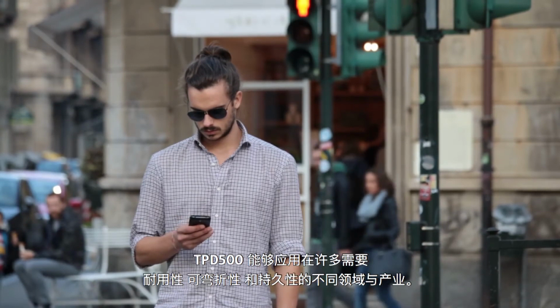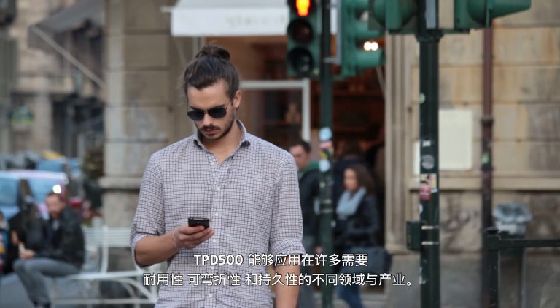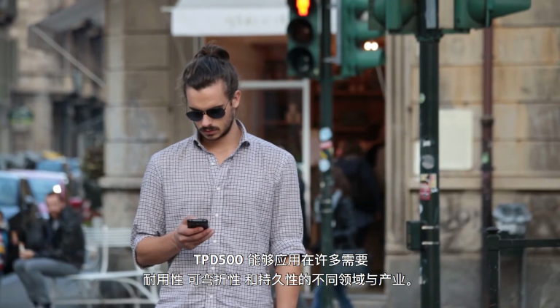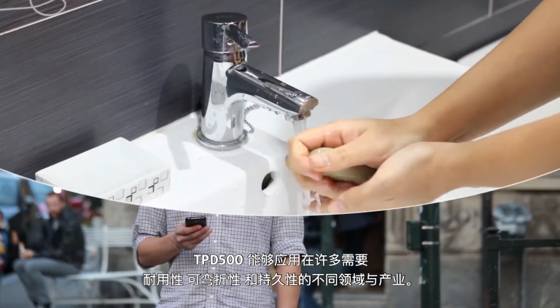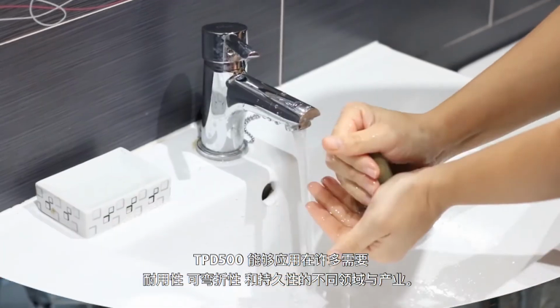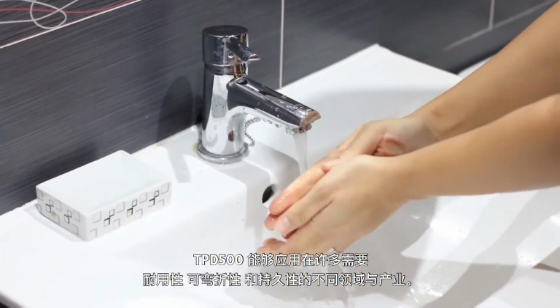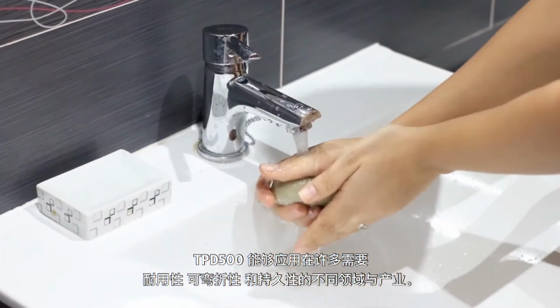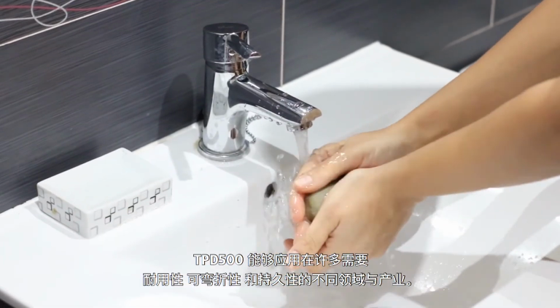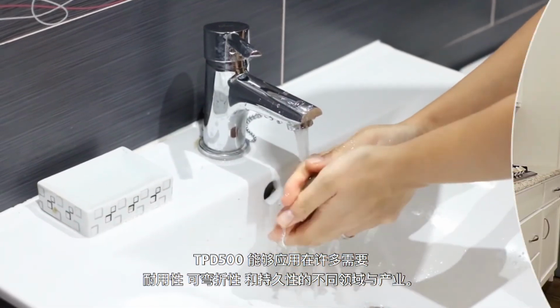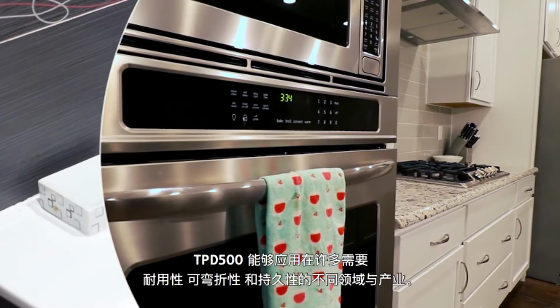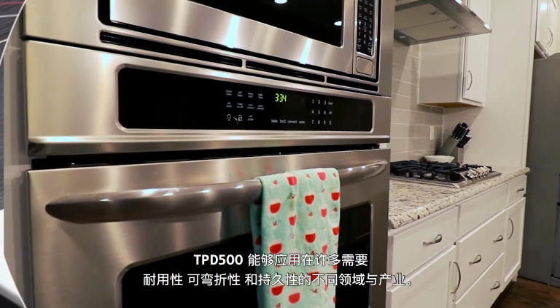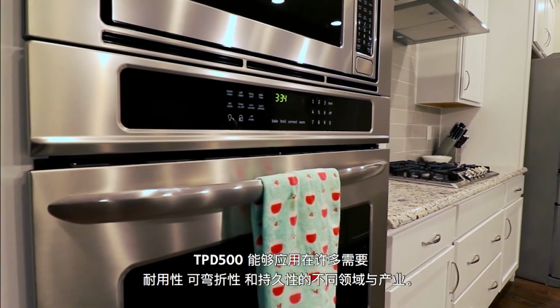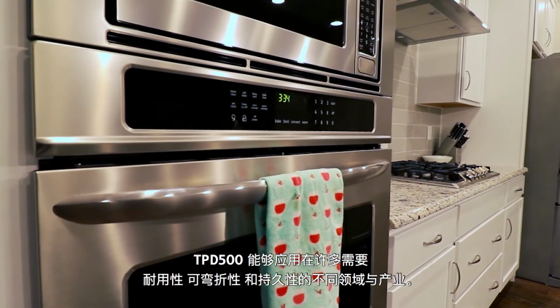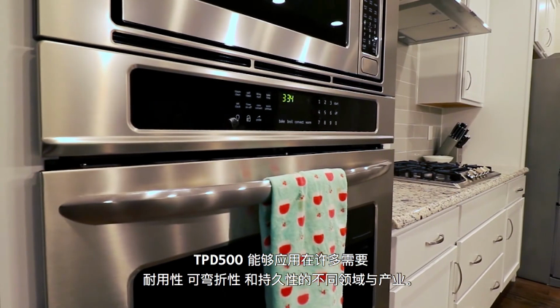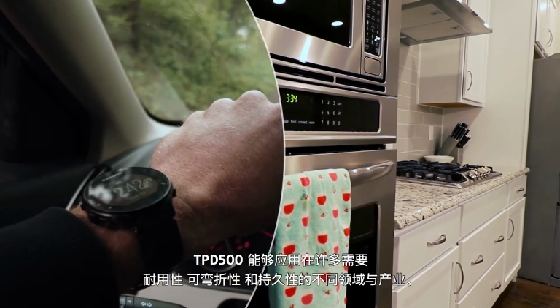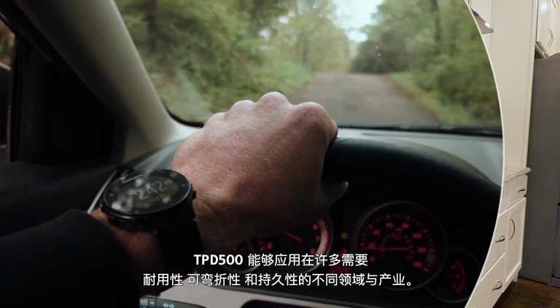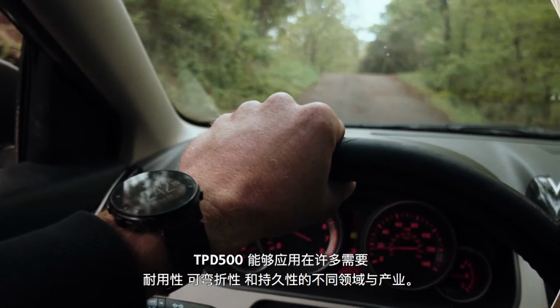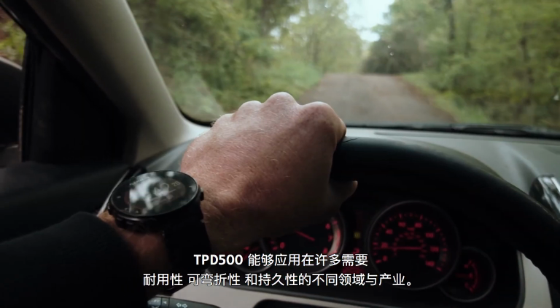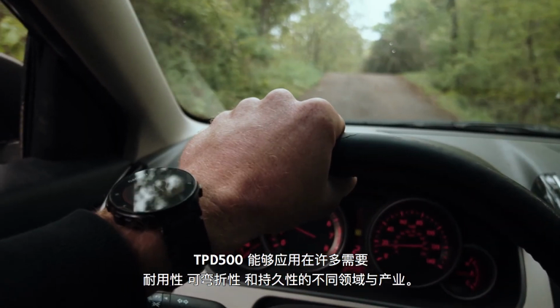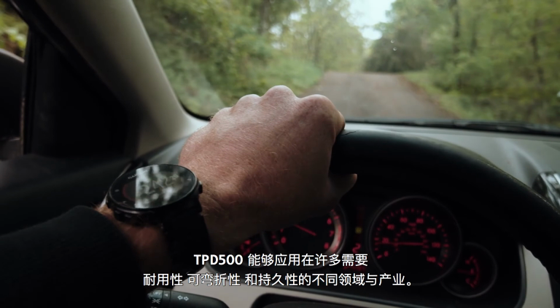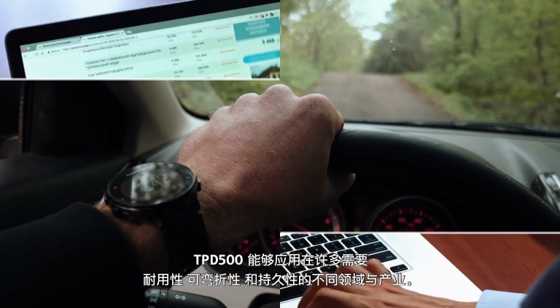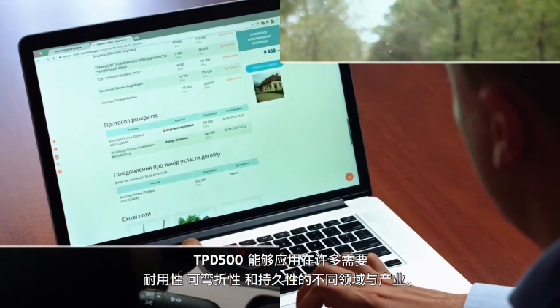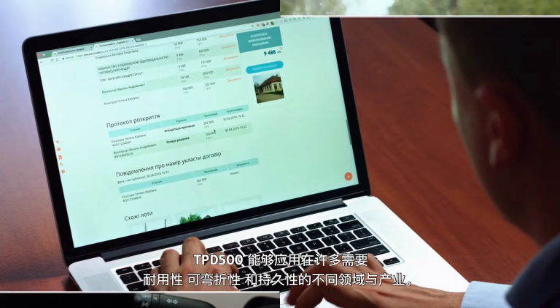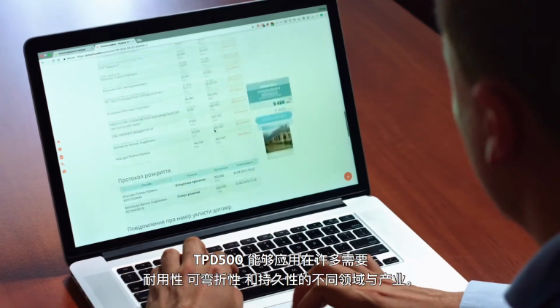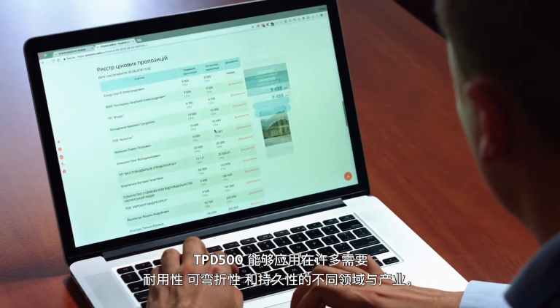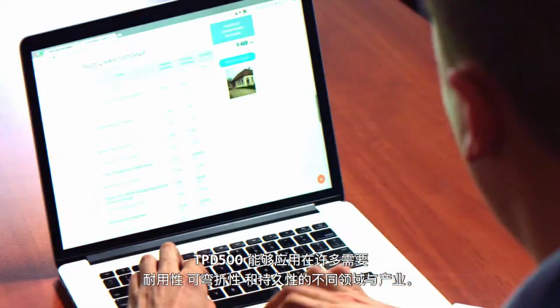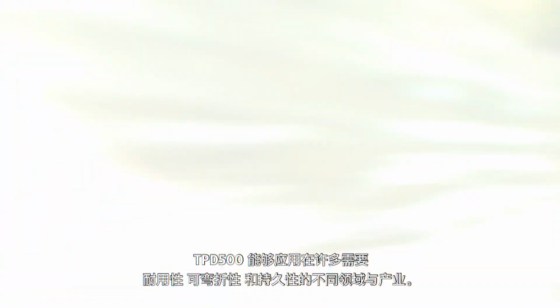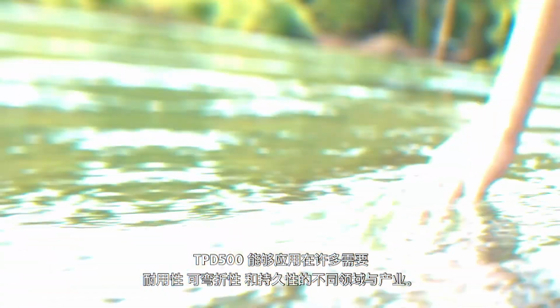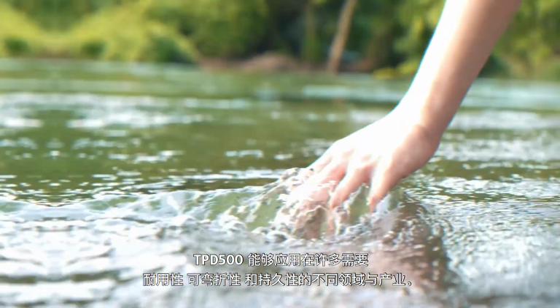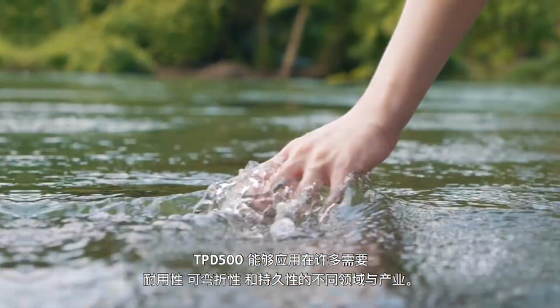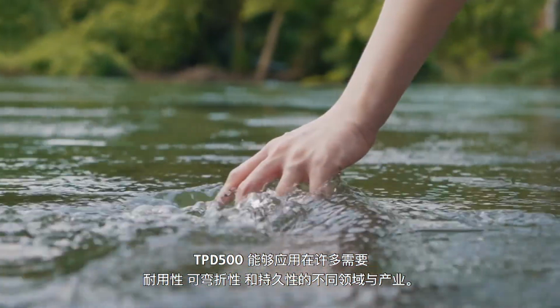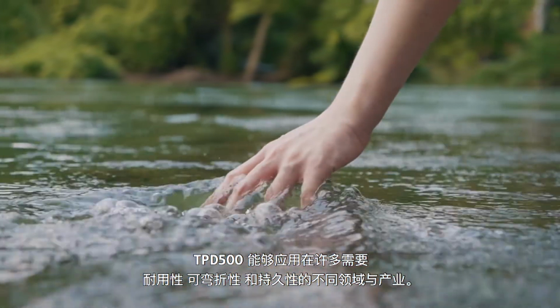TPD 500 can be used in a lot of different areas and industries where we need durability, flexibility, and long-lasting results.